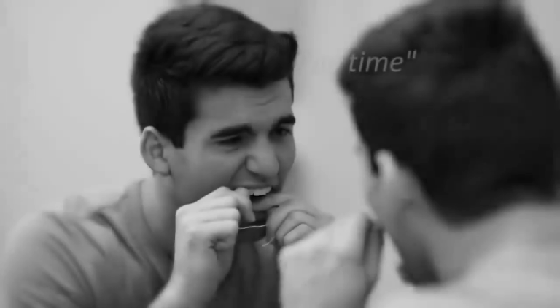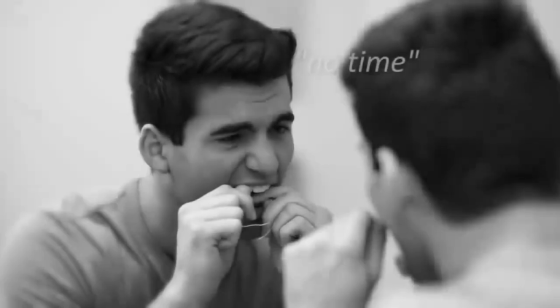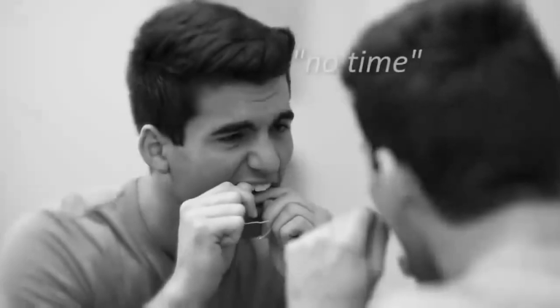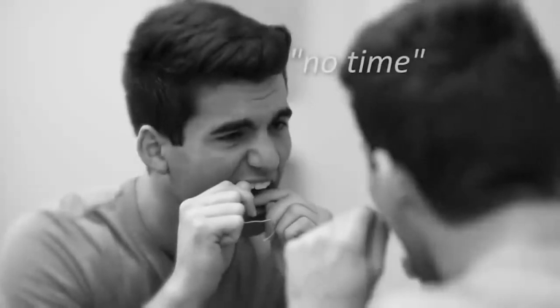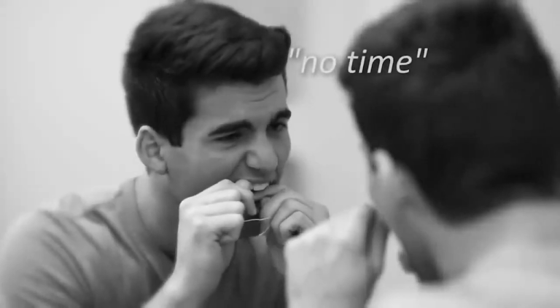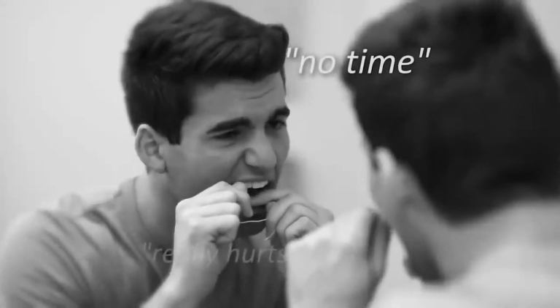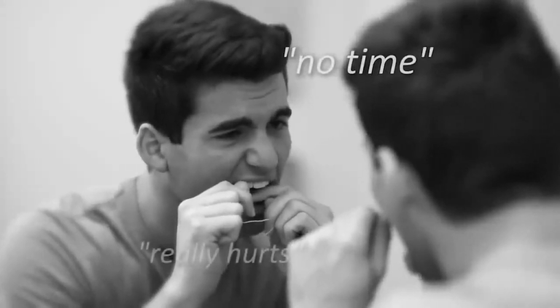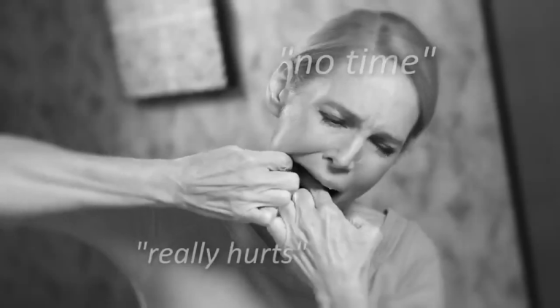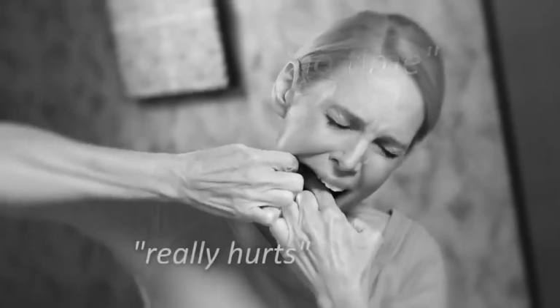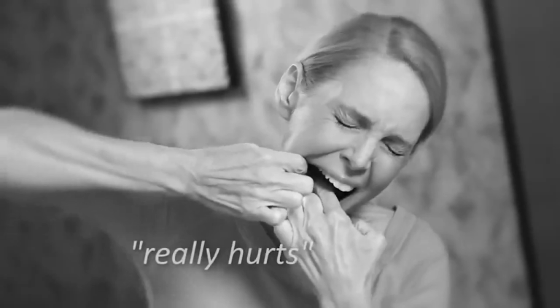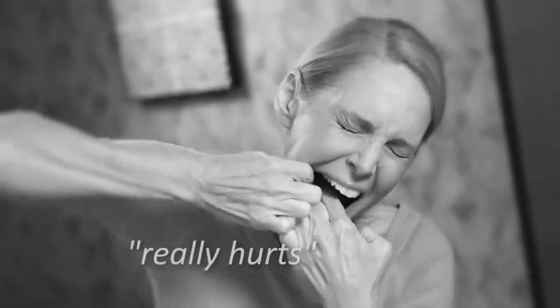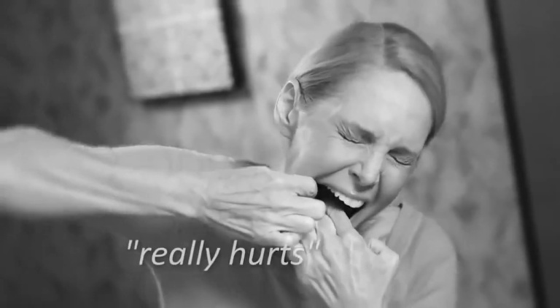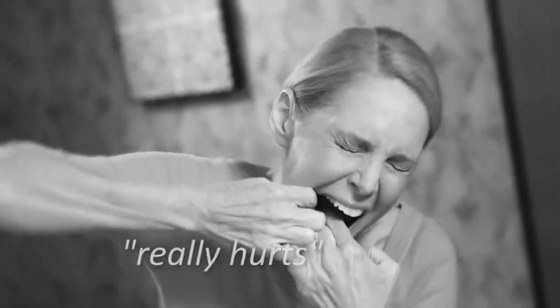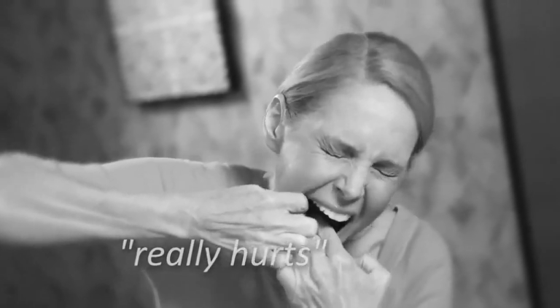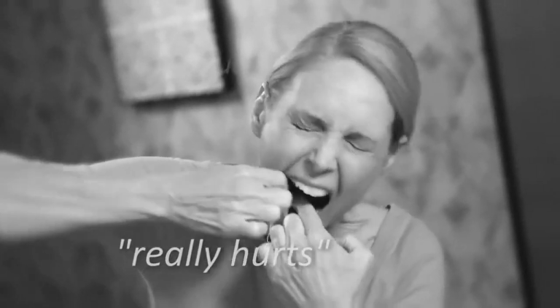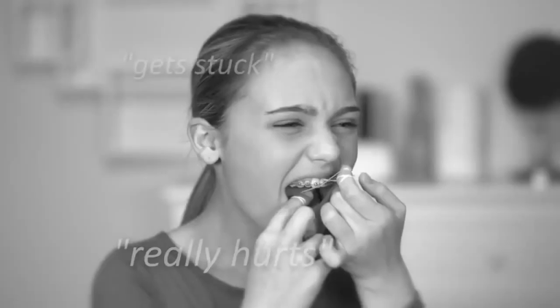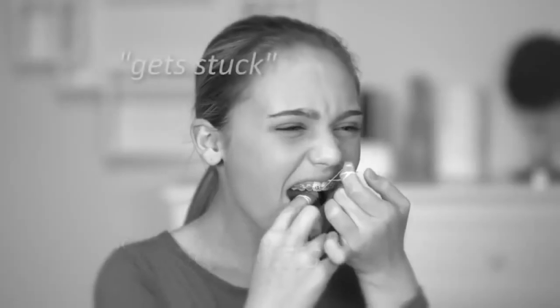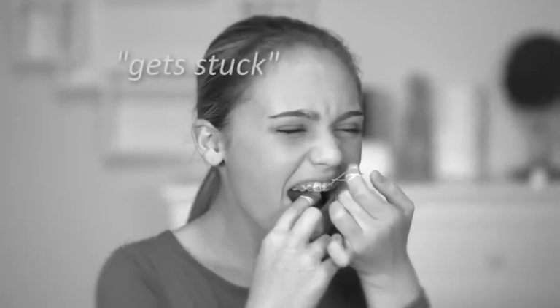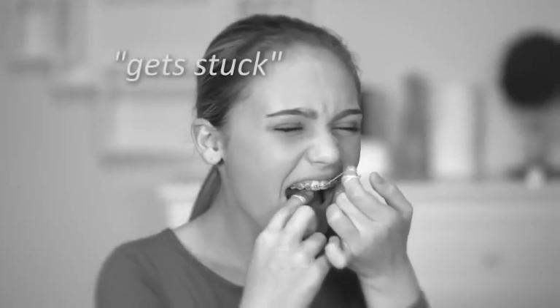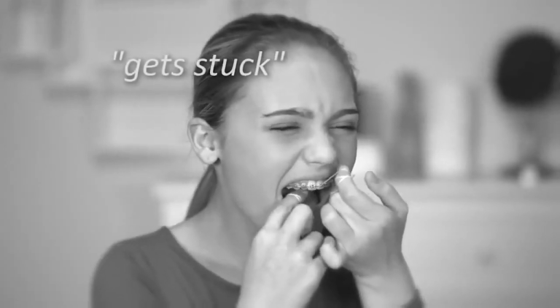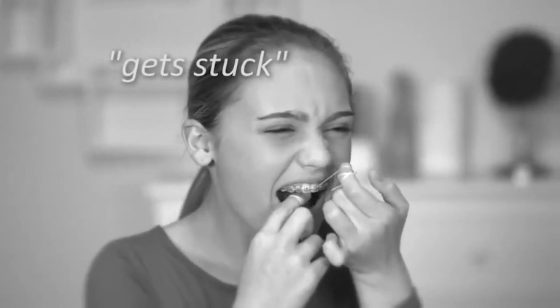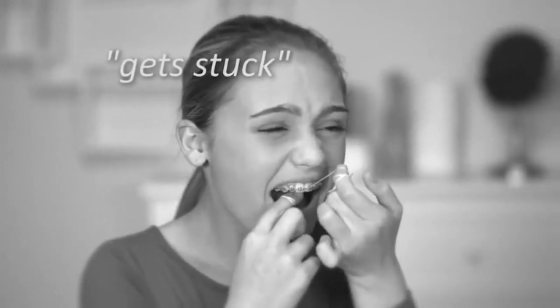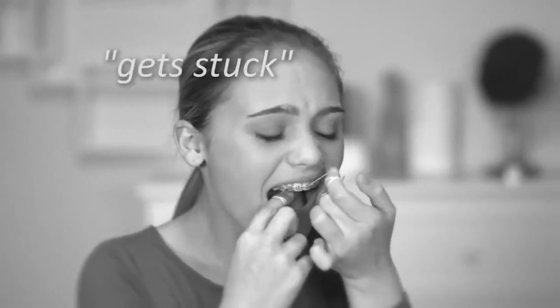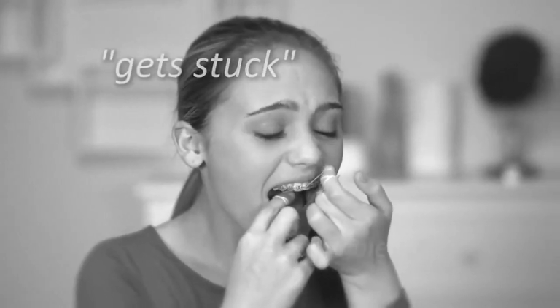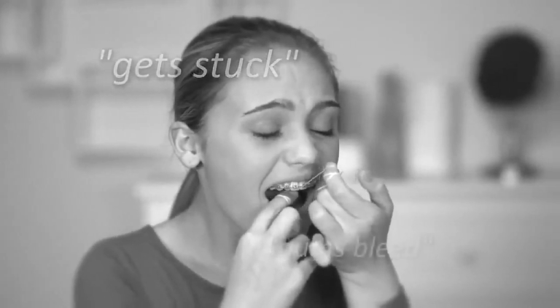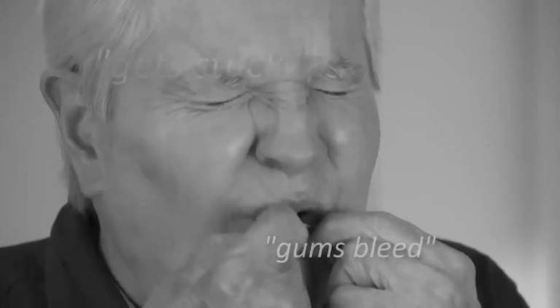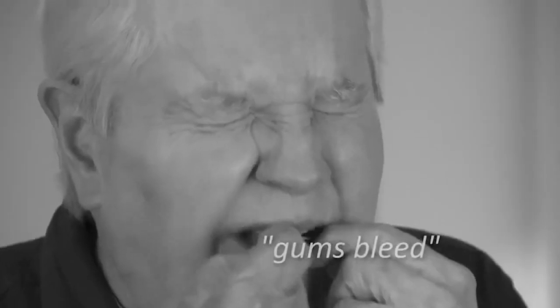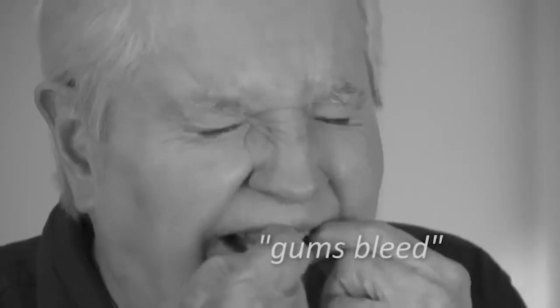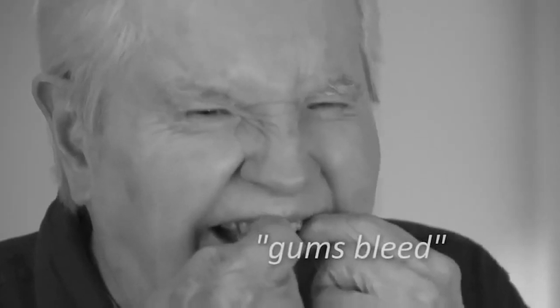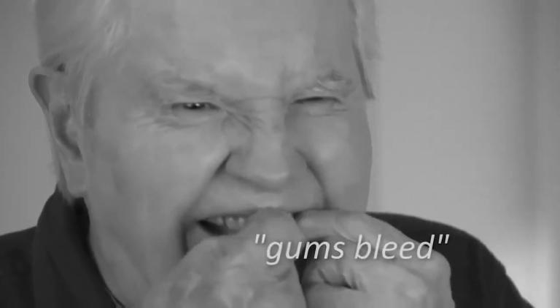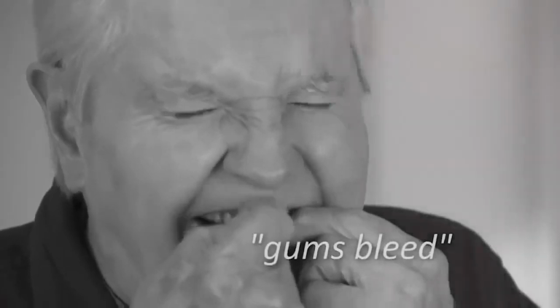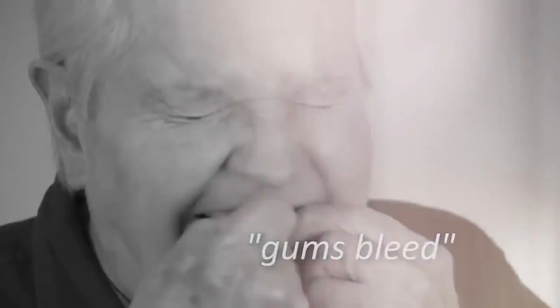I don't have time to floss. It really hurts. The floss keeps getting stuck in my braces. My gums bleed.